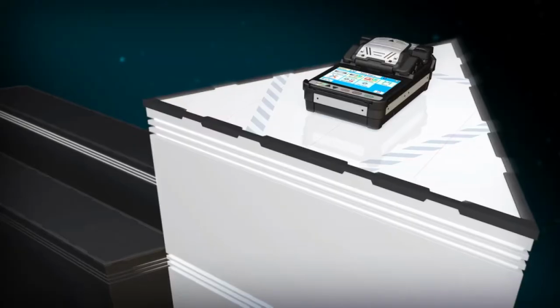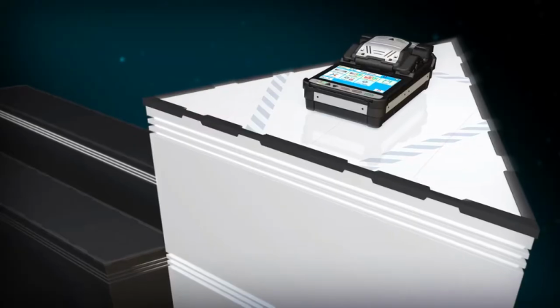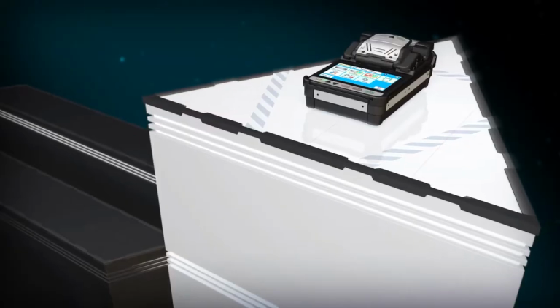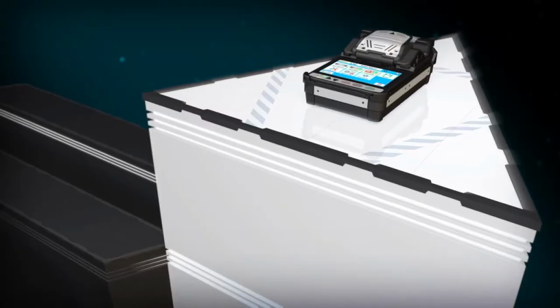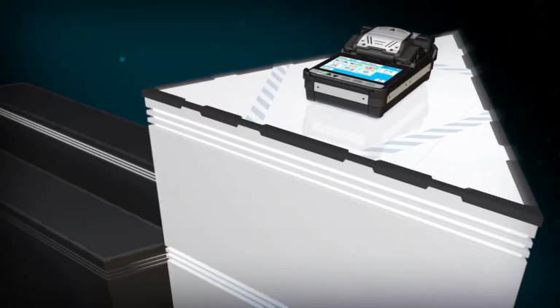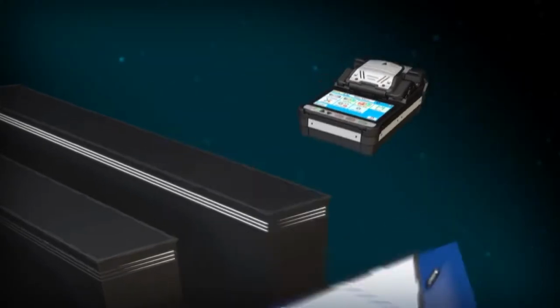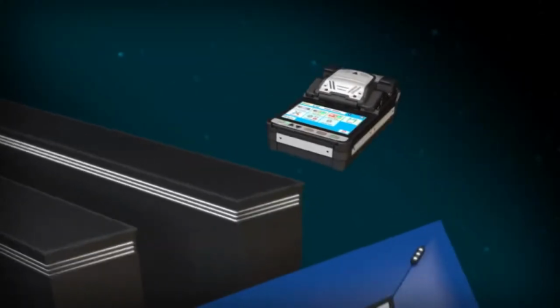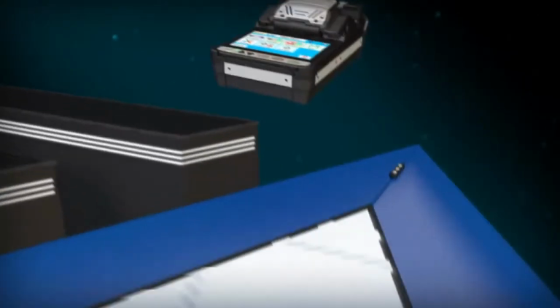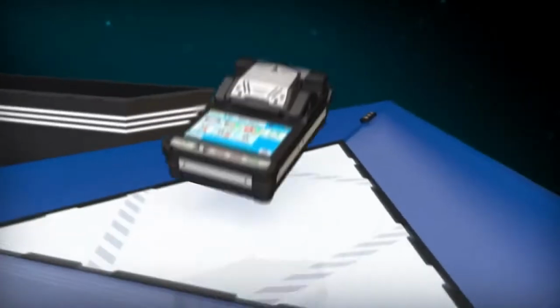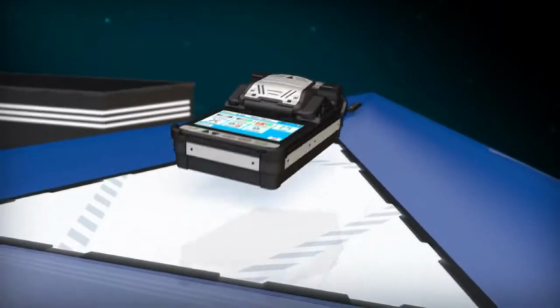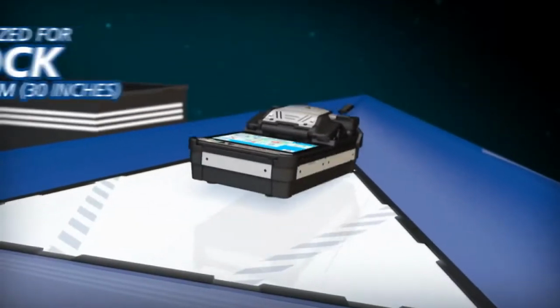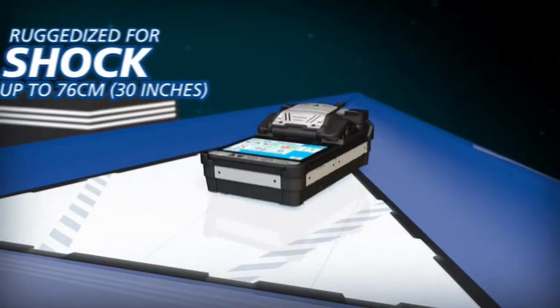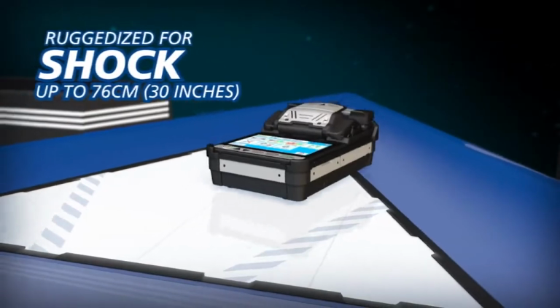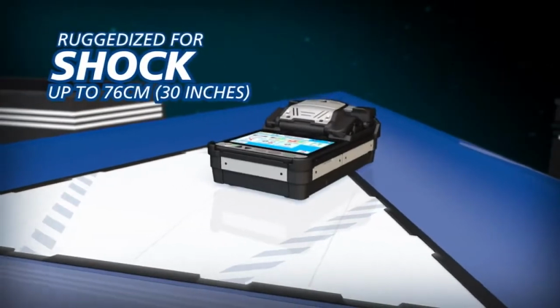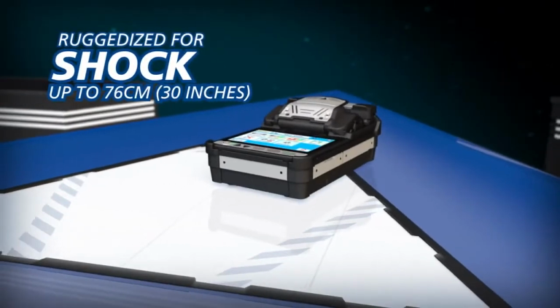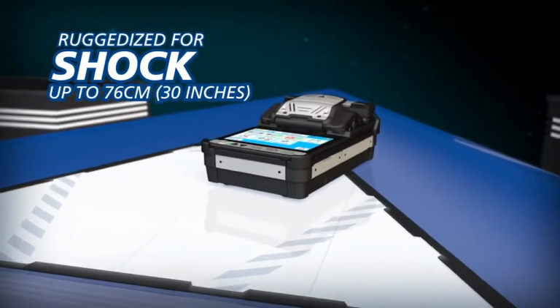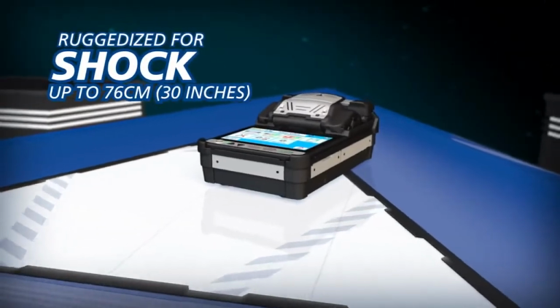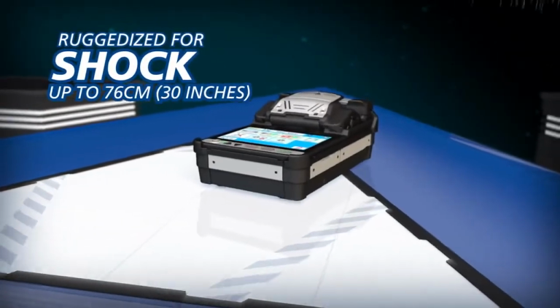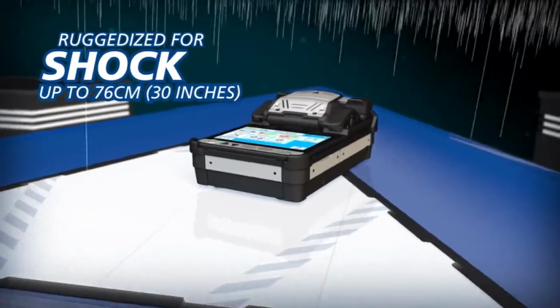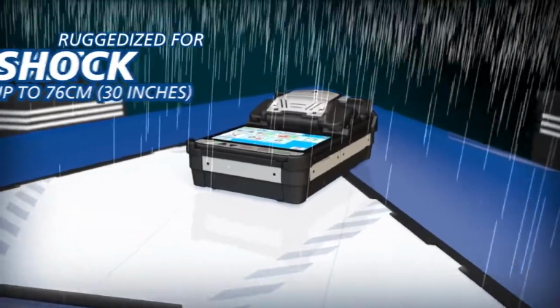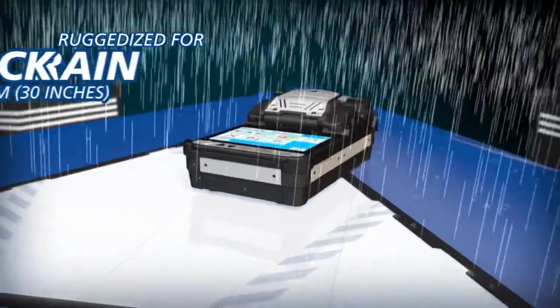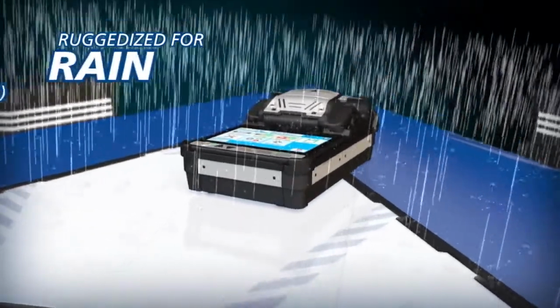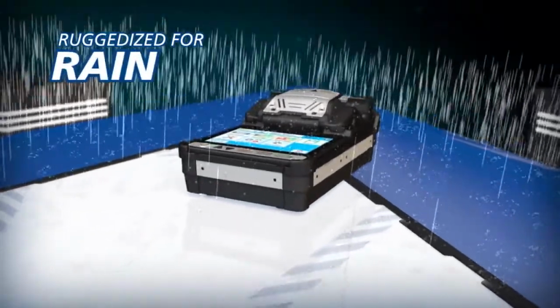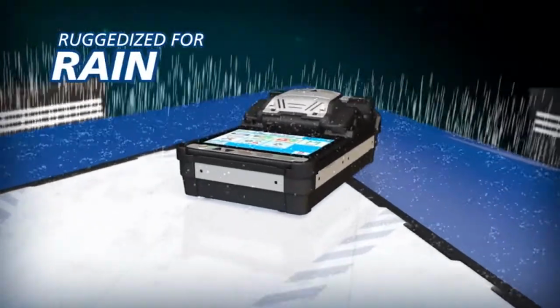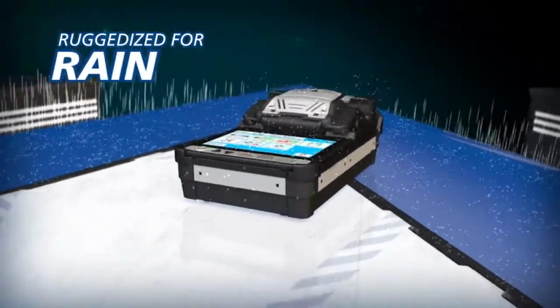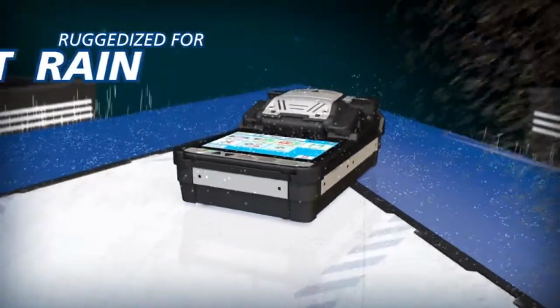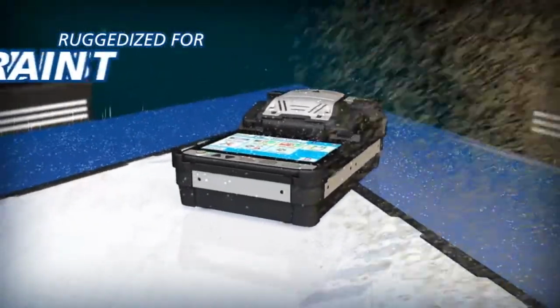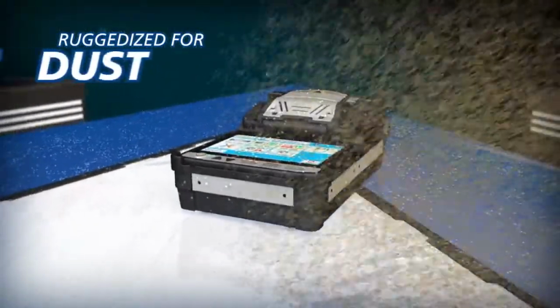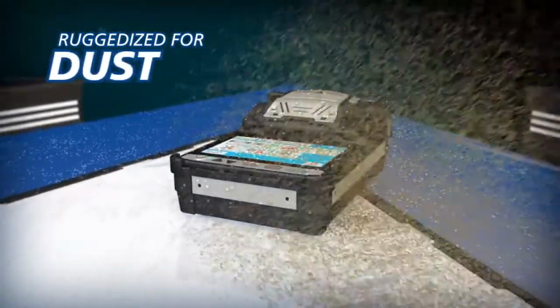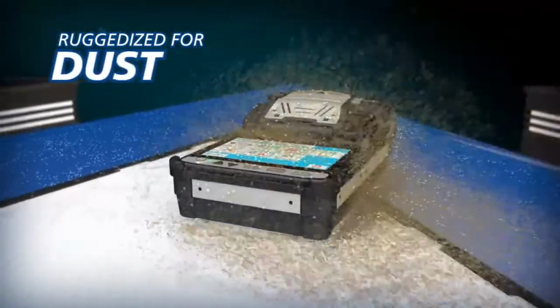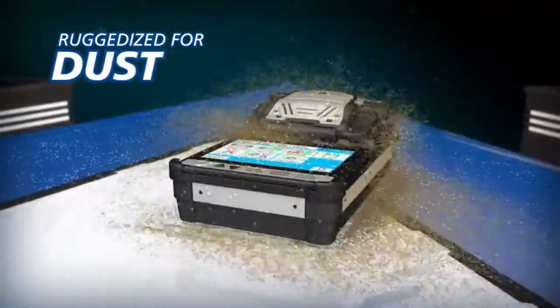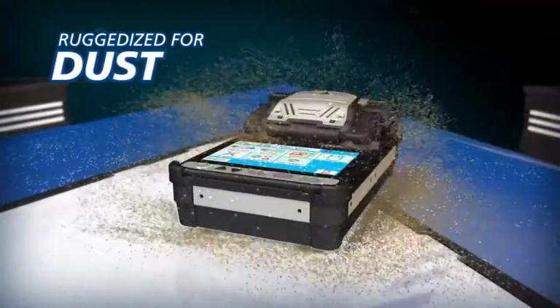The portable 41S is ruggedized for shock, rain, and dust resistance.